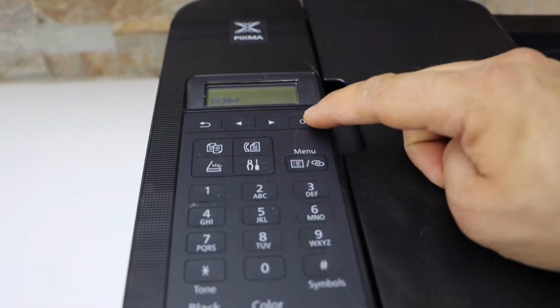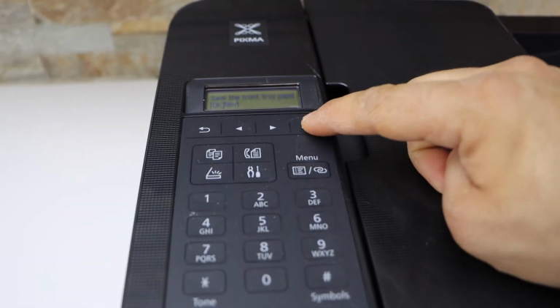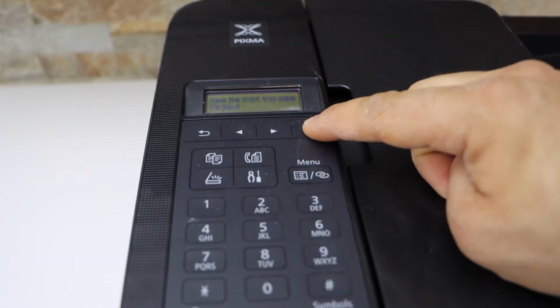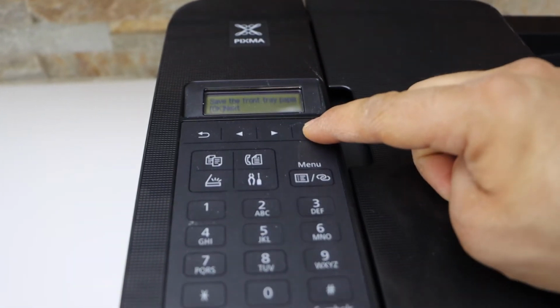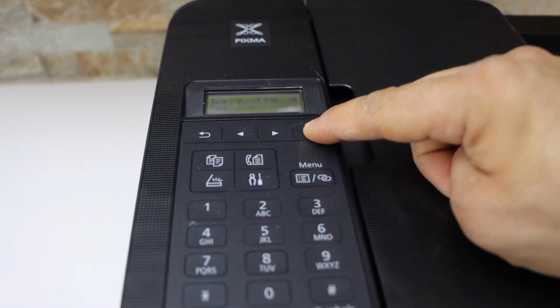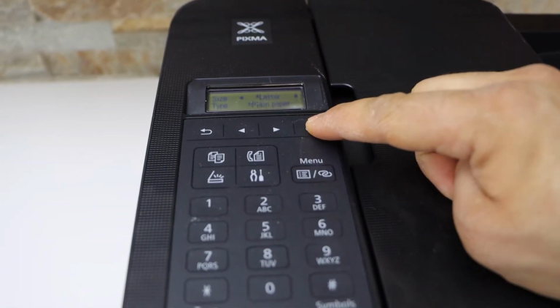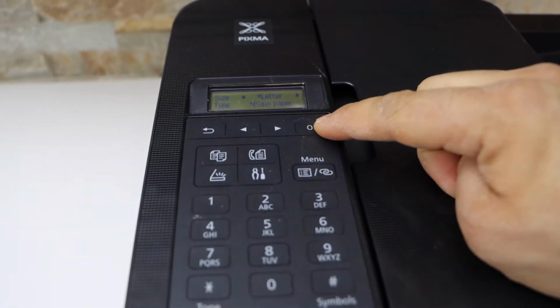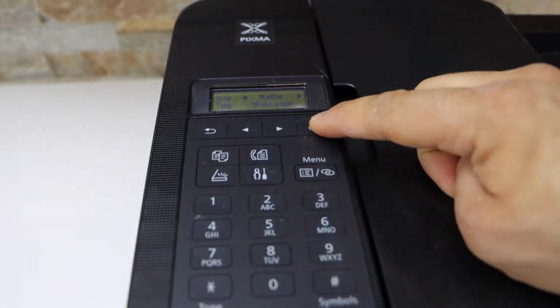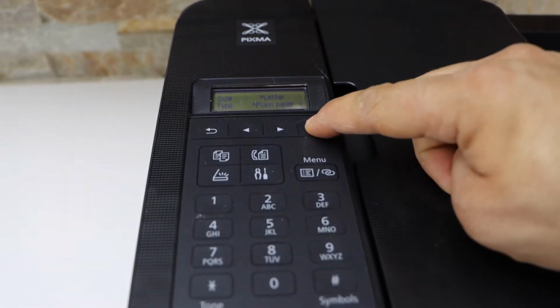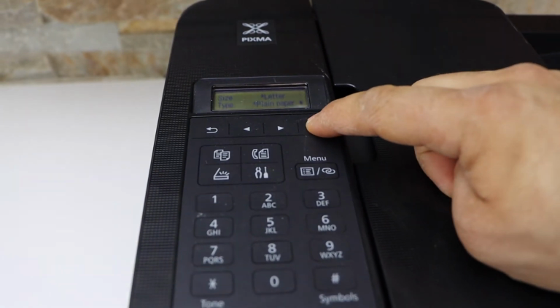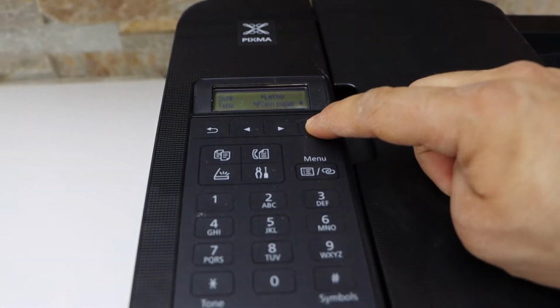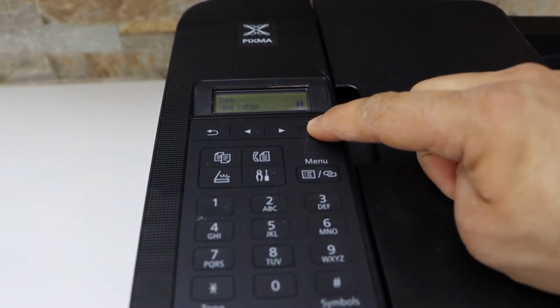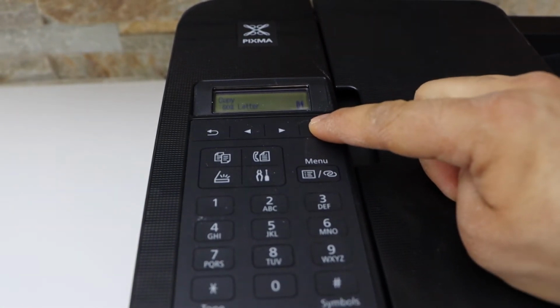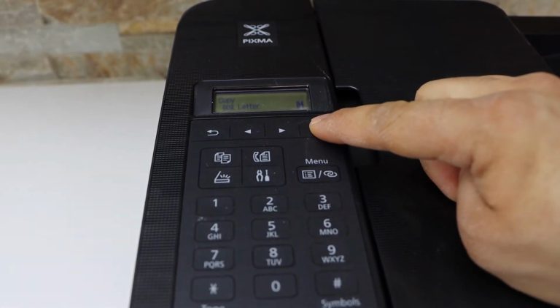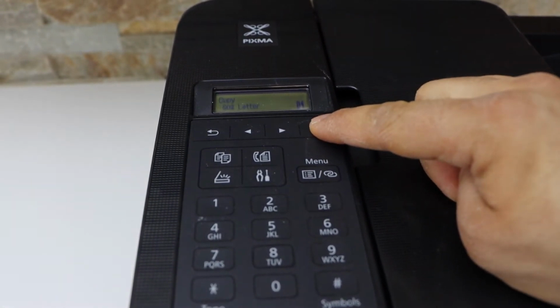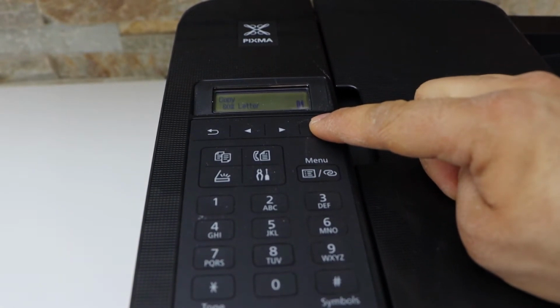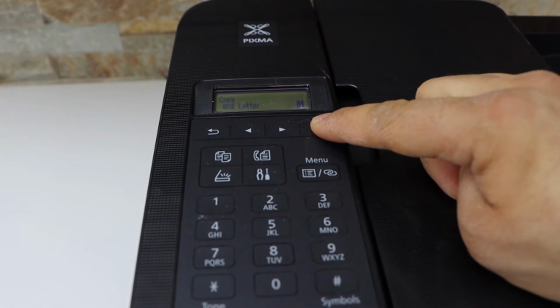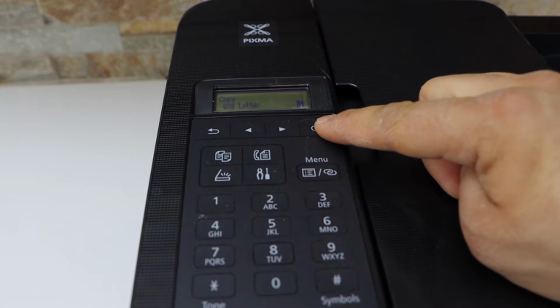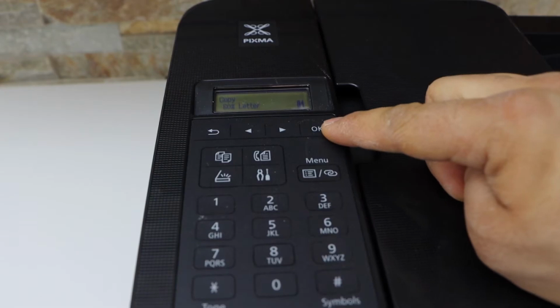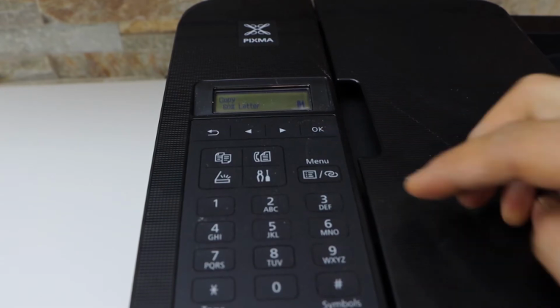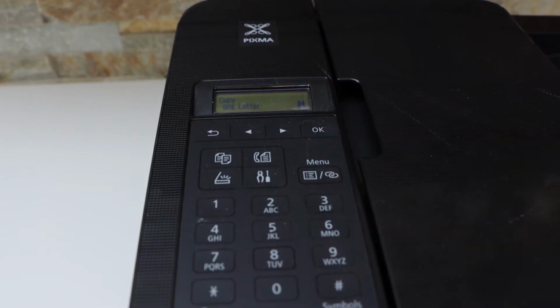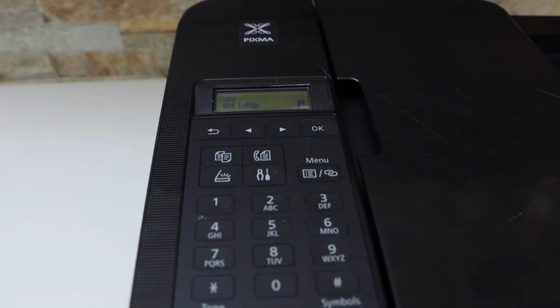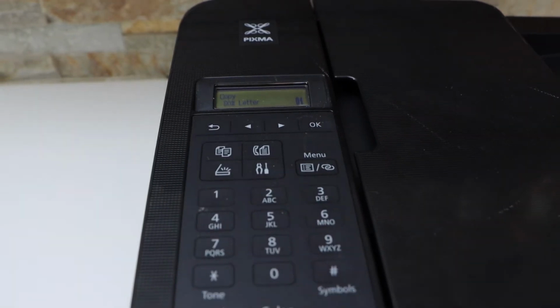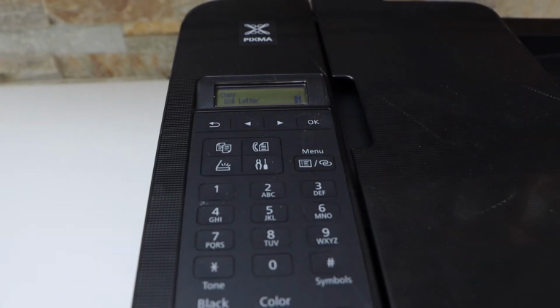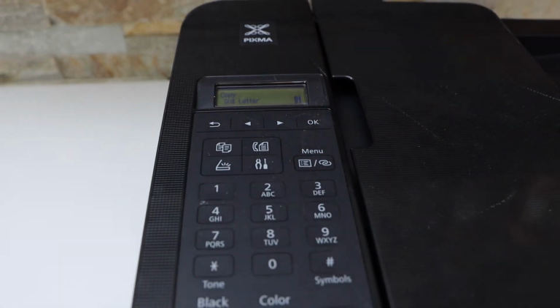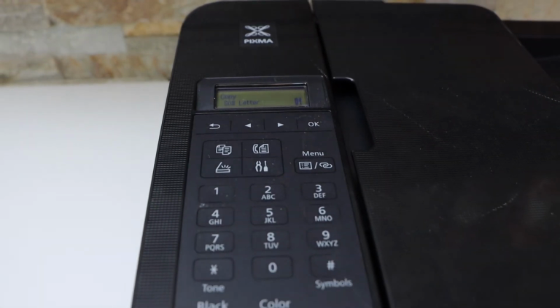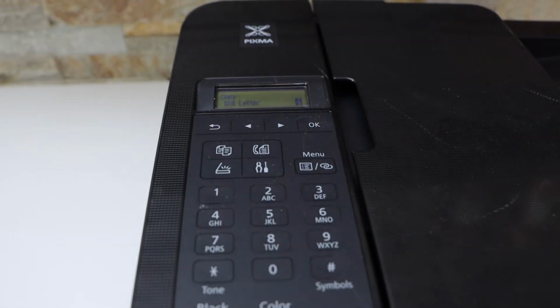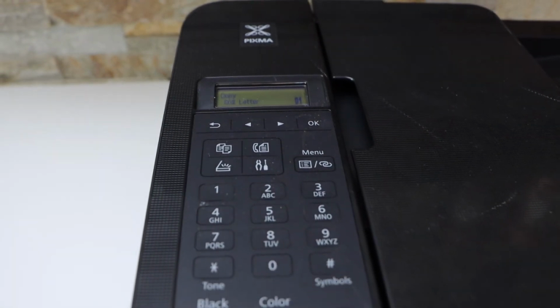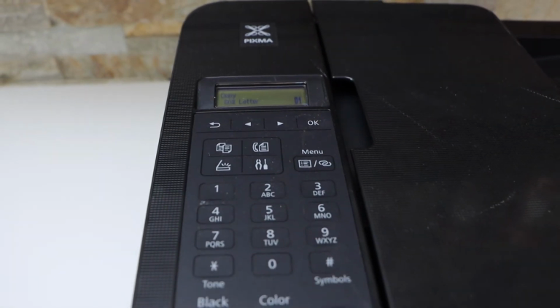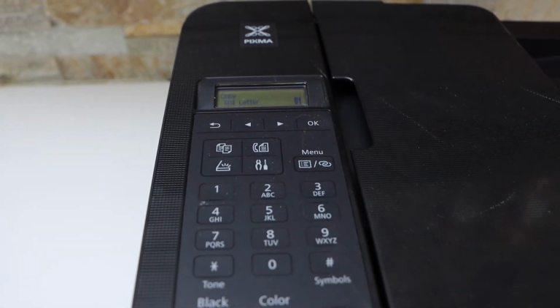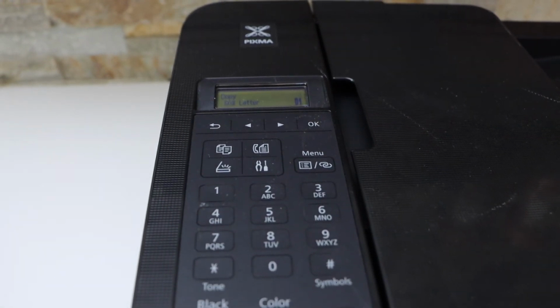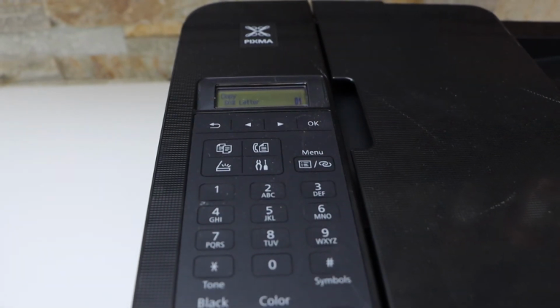Now go to your printer's display panel and just follow the on-screen instructions. We have loaded the paper and you can see the main screen of the printer.